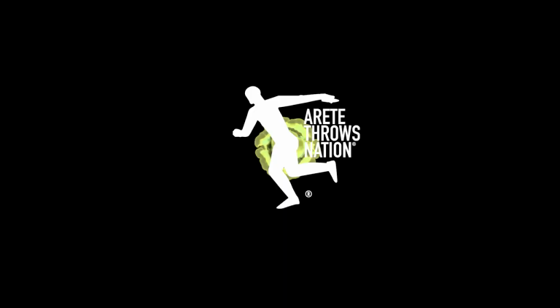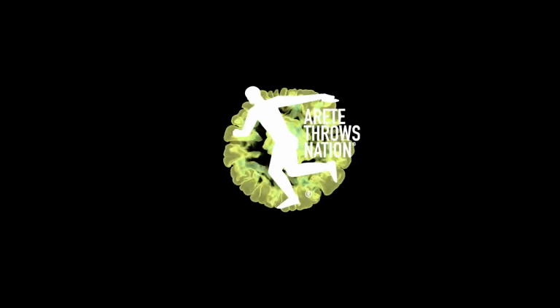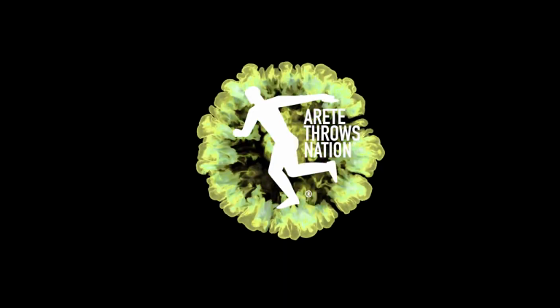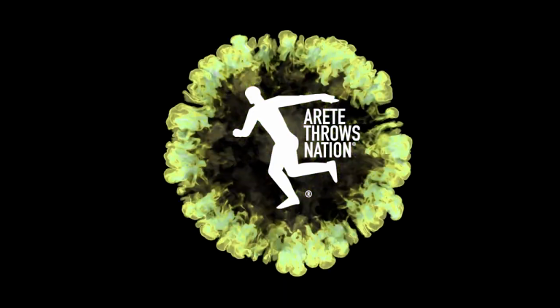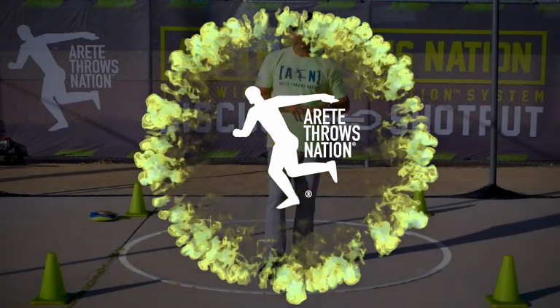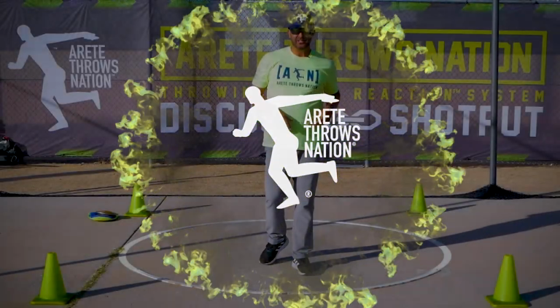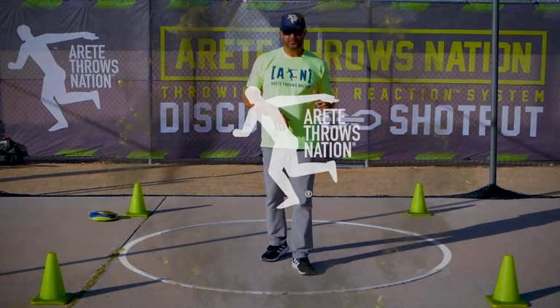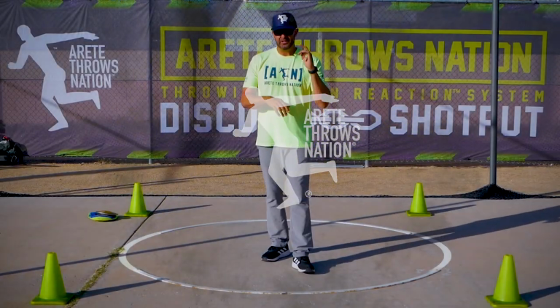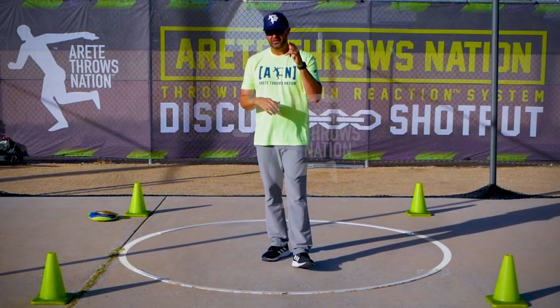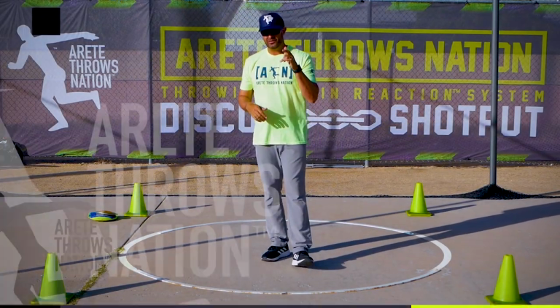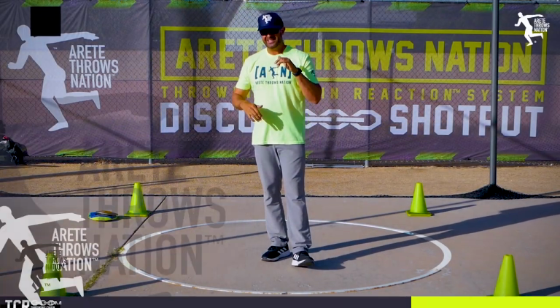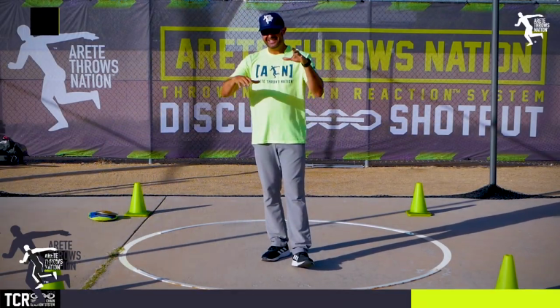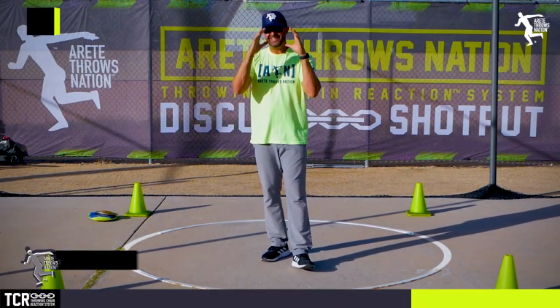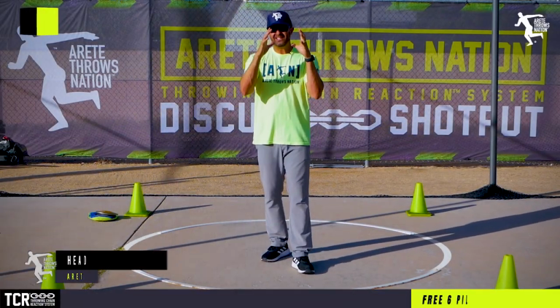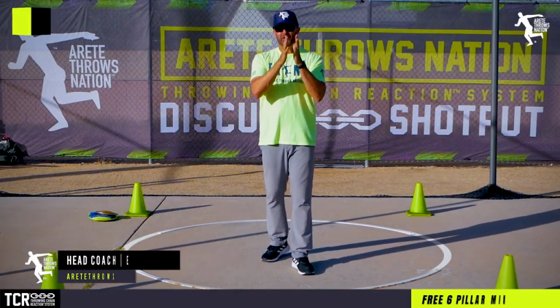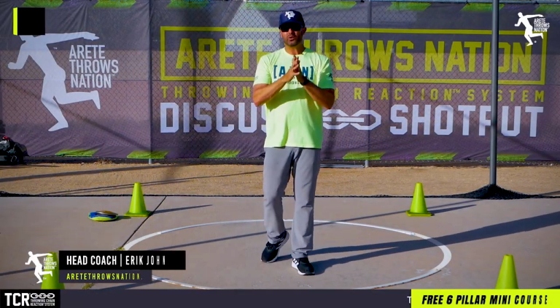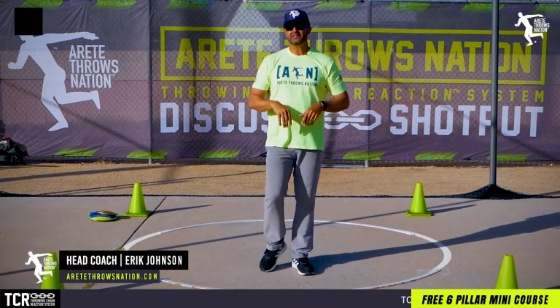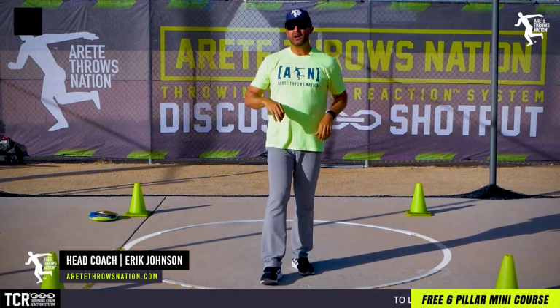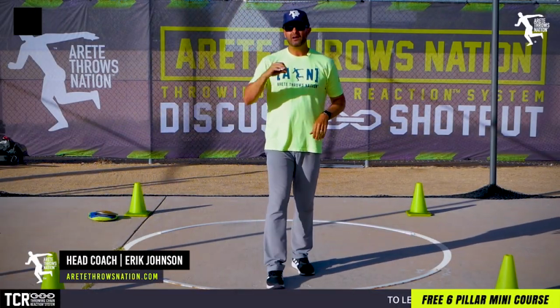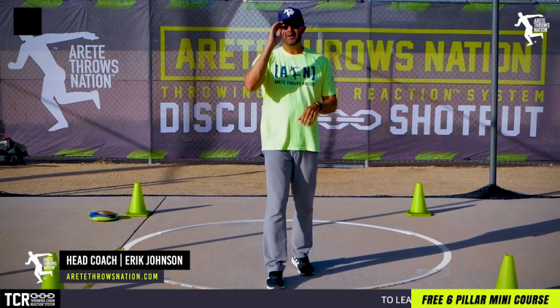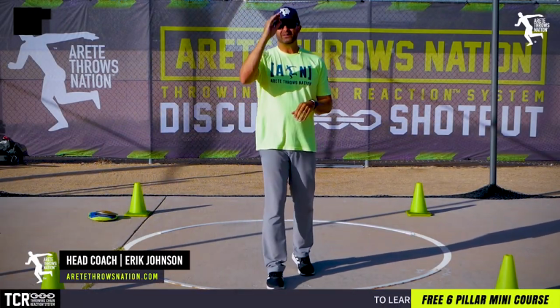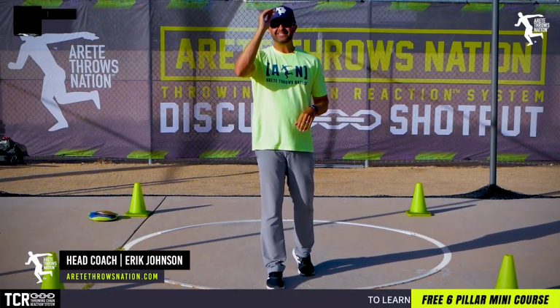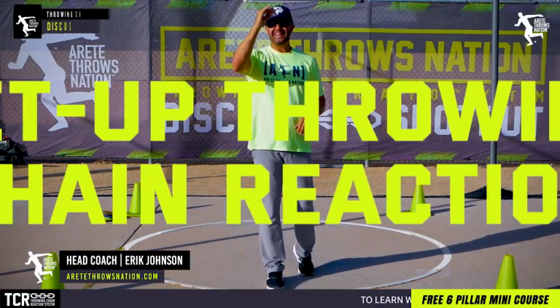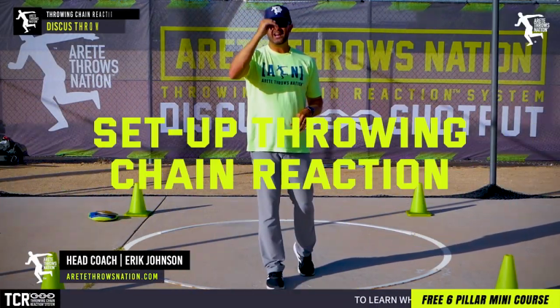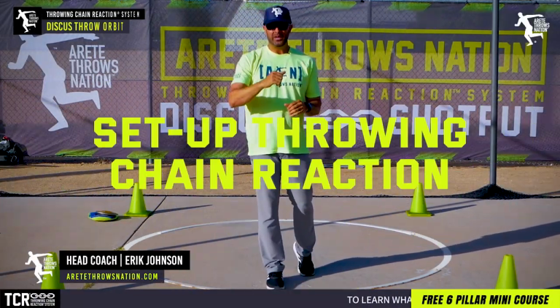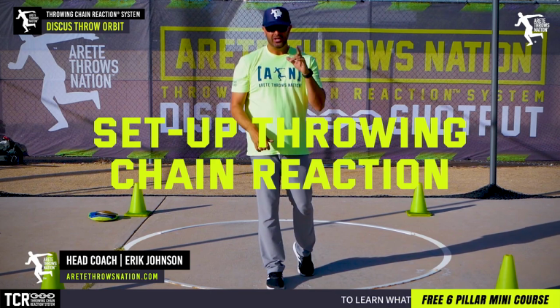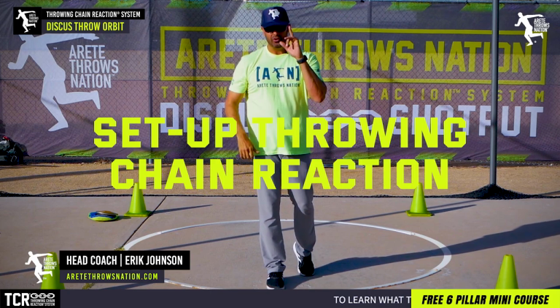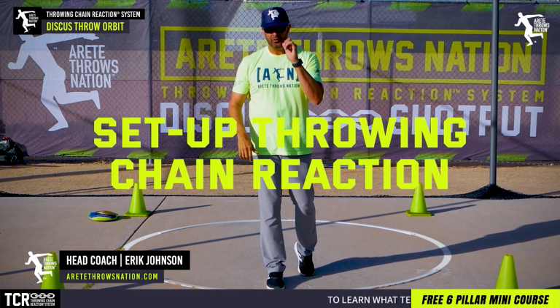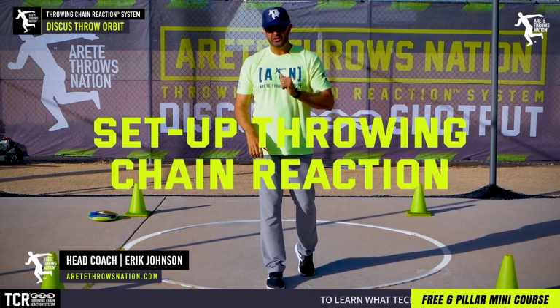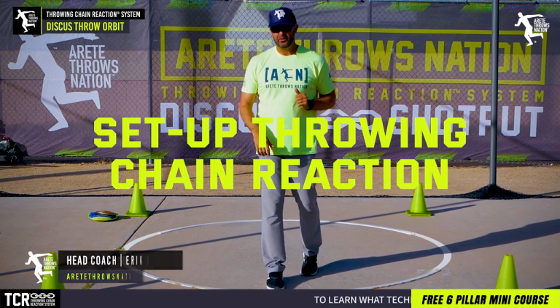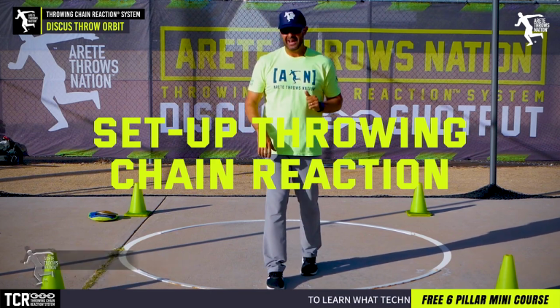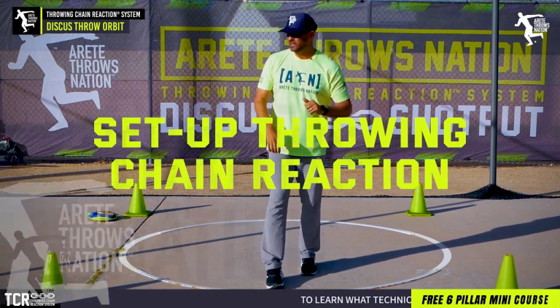Hey everybody, it's Eric Johnson from Air Tate Throws Nation. In today's video, we're going to talk about setting up your throwing chain reaction.